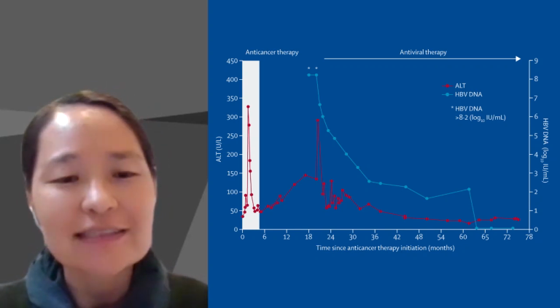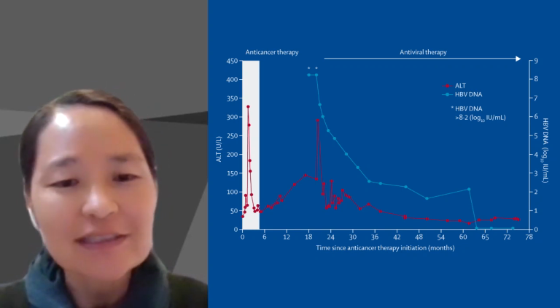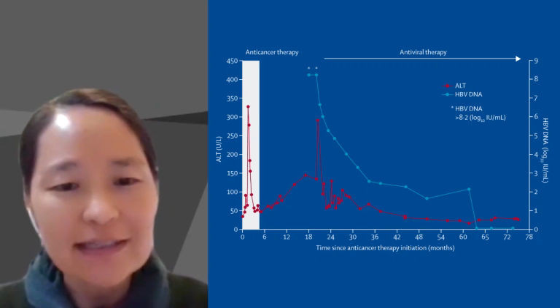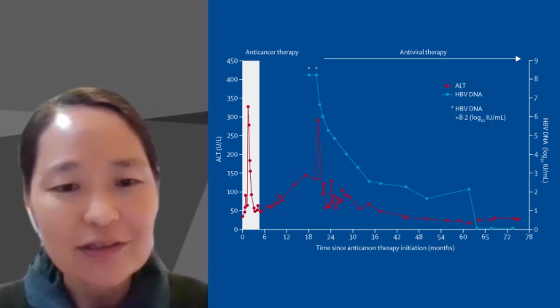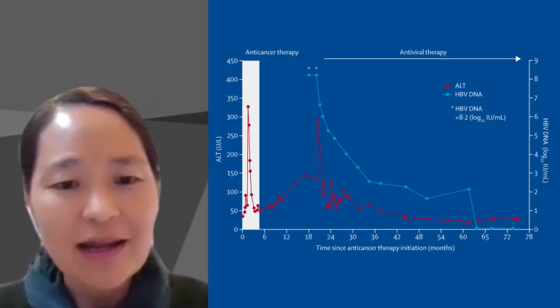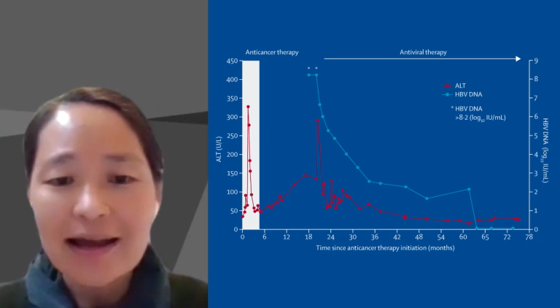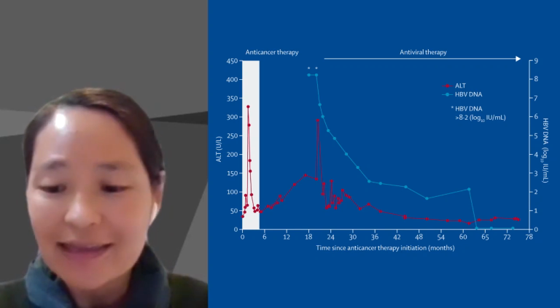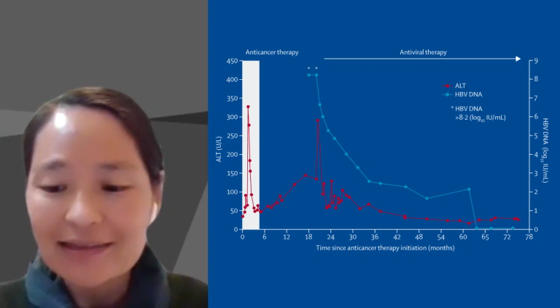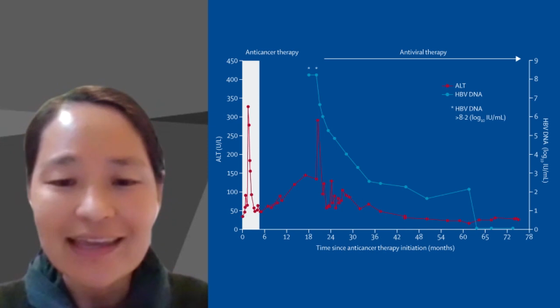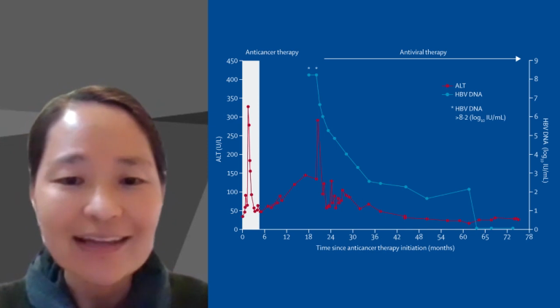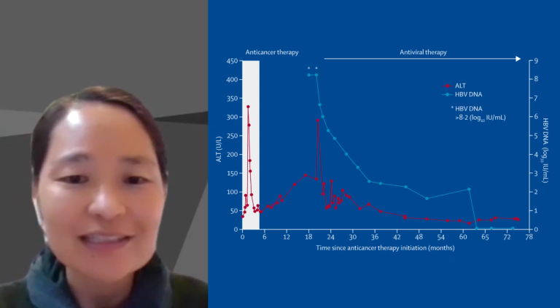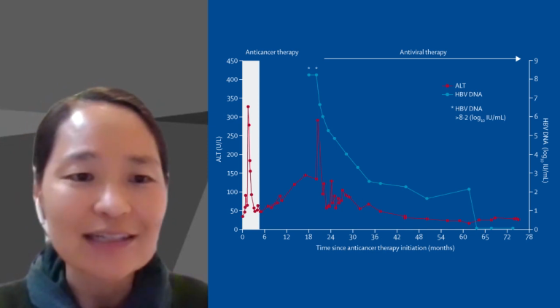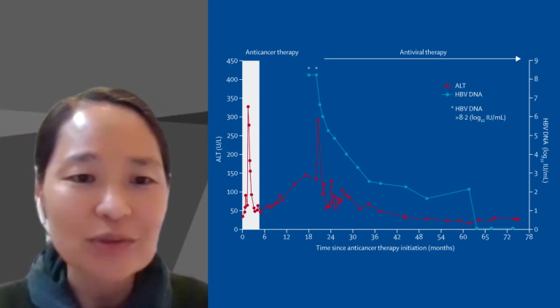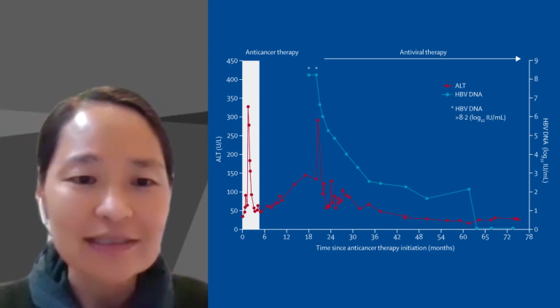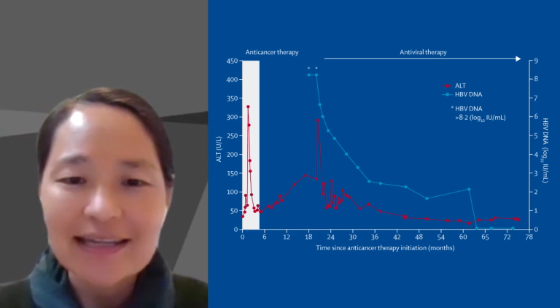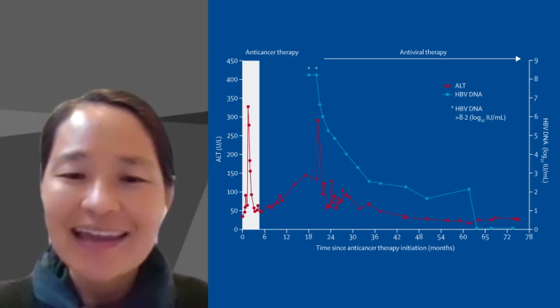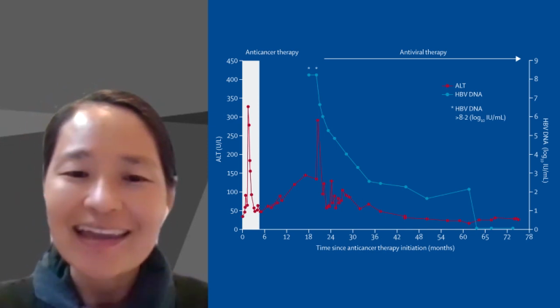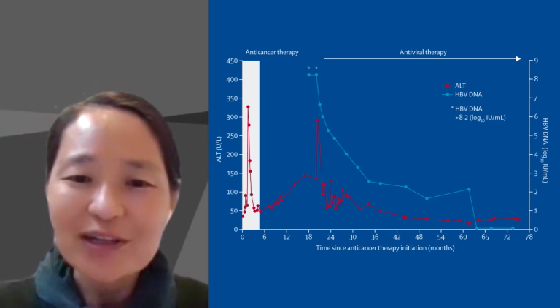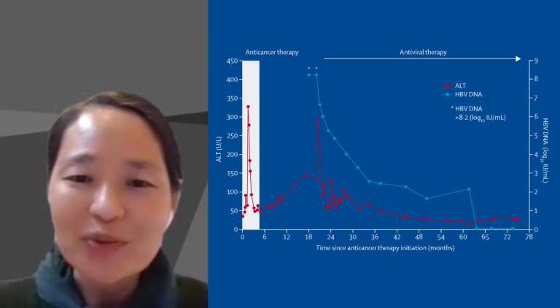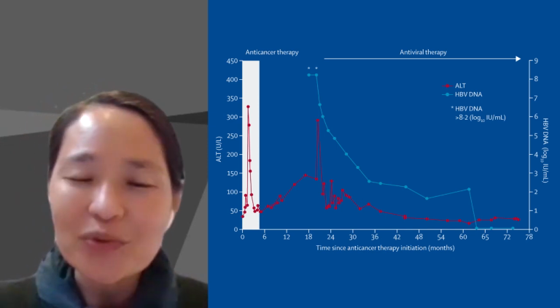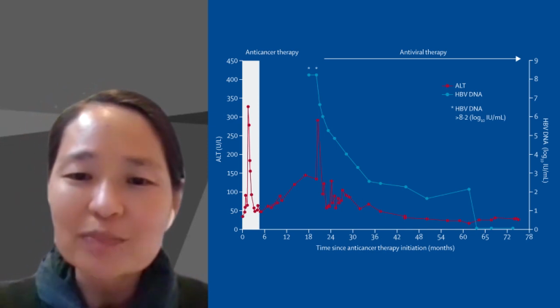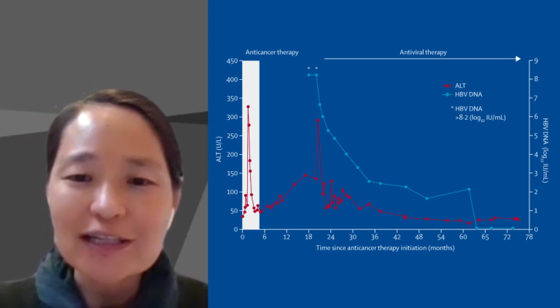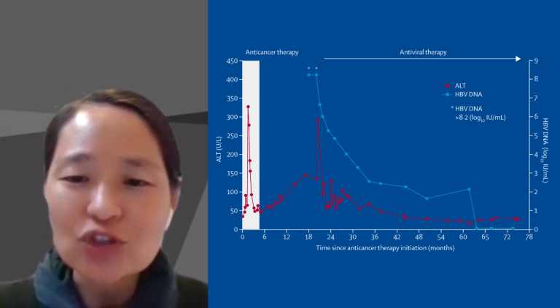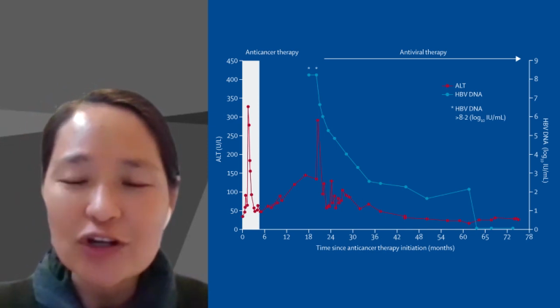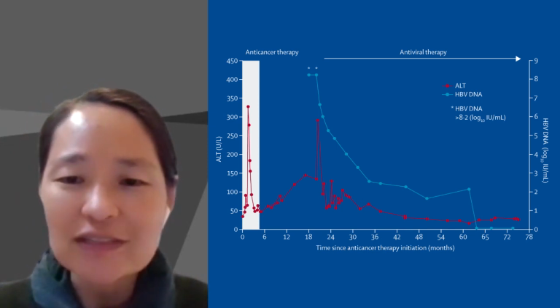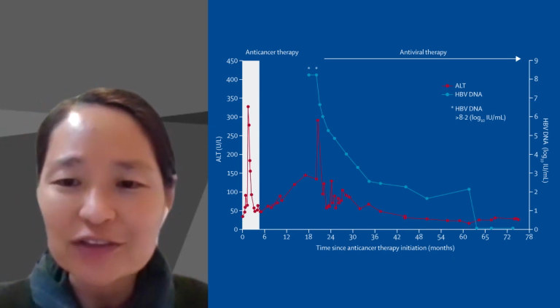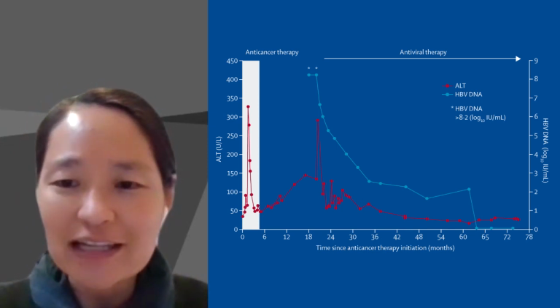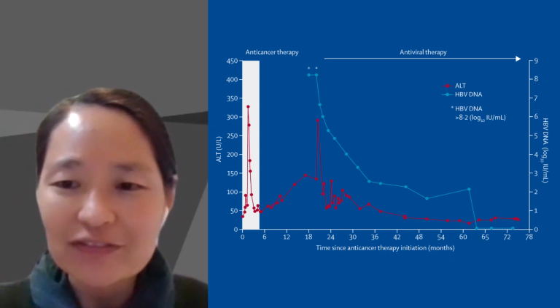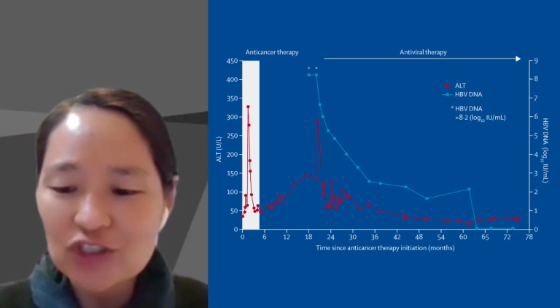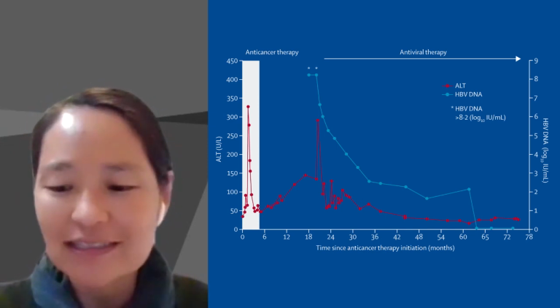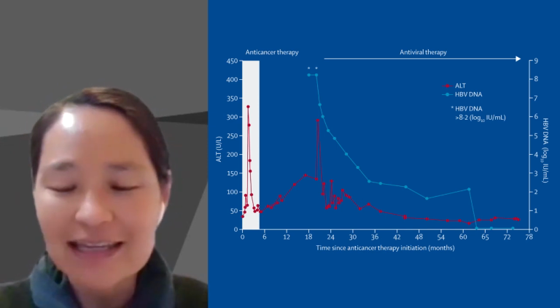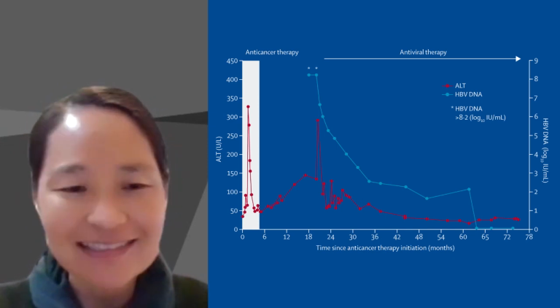But 18 months later, again, the ALT increased. Anna, what are the potential causes of ALT elevation in this case?